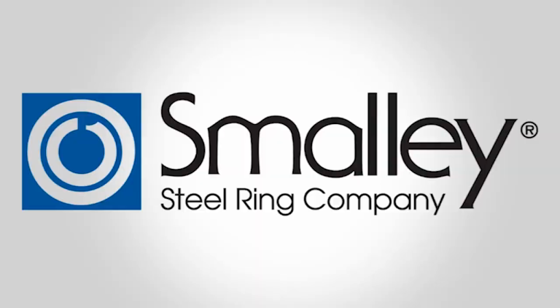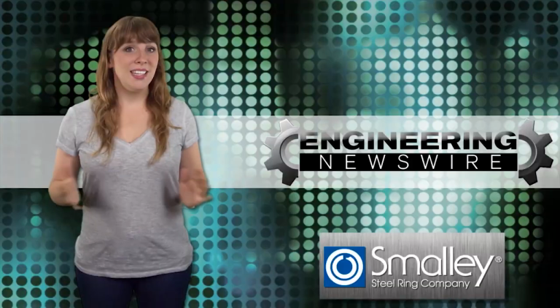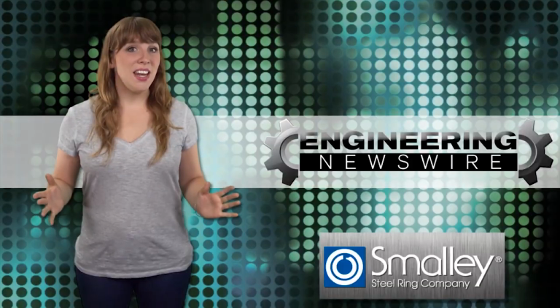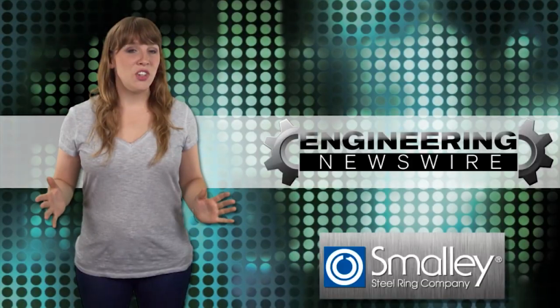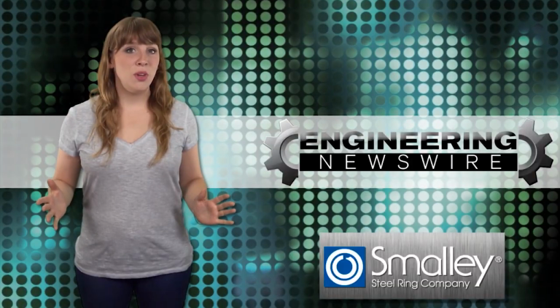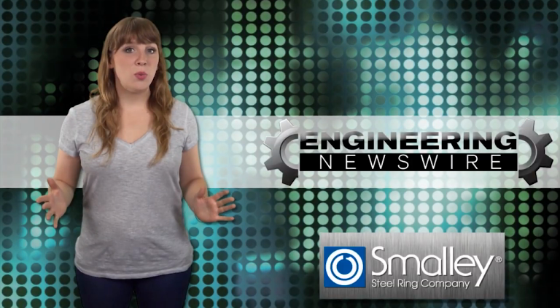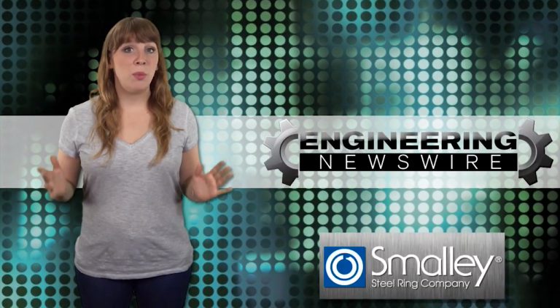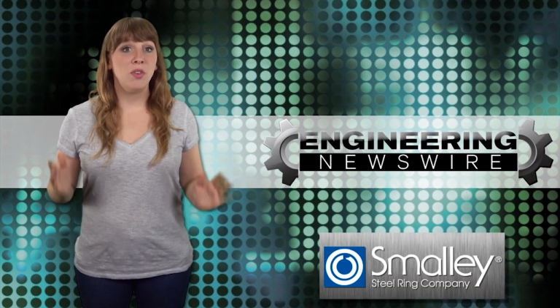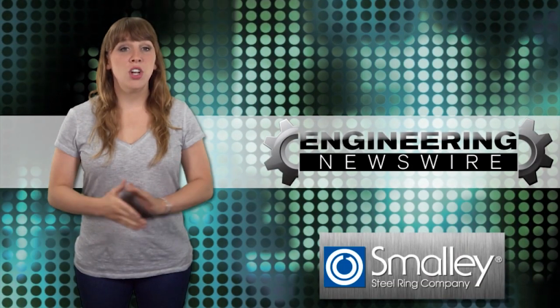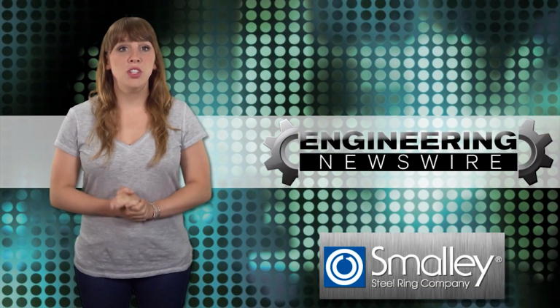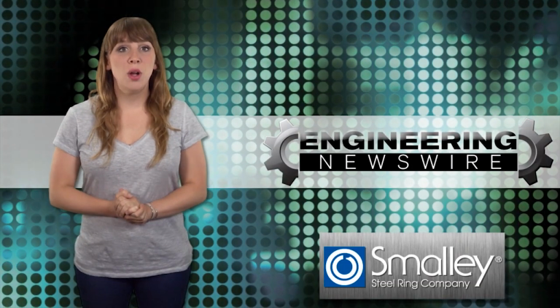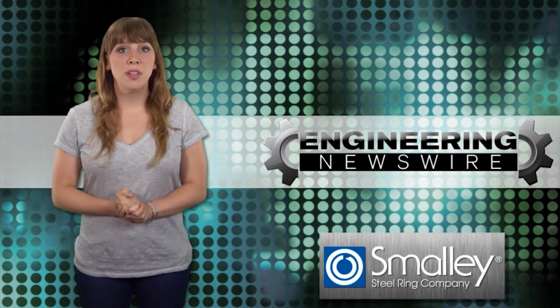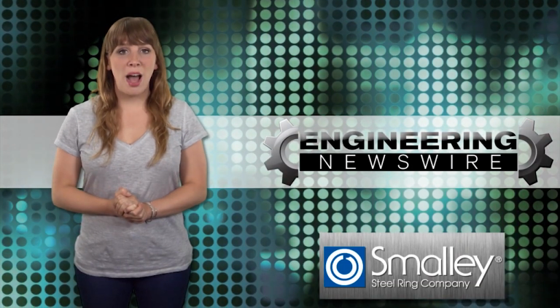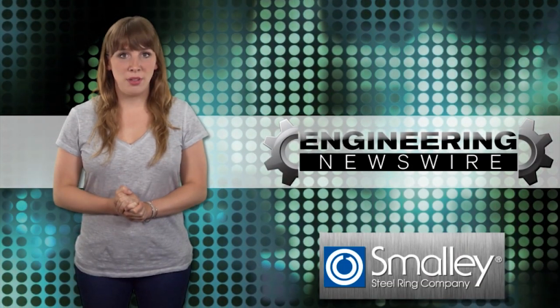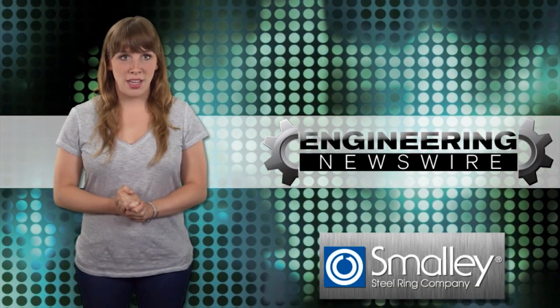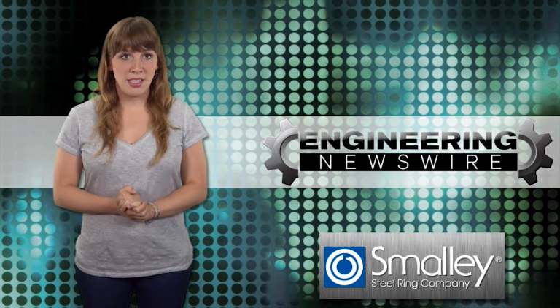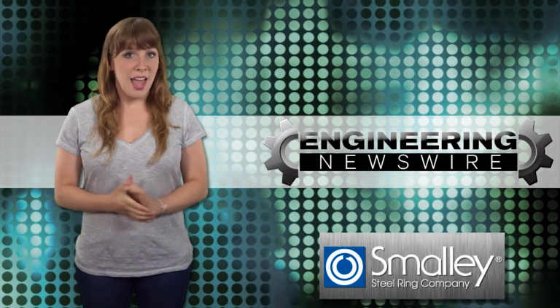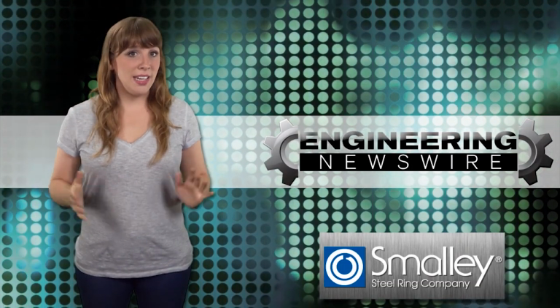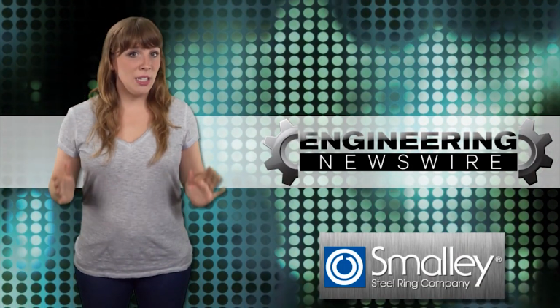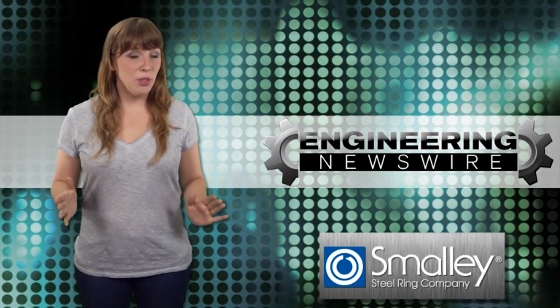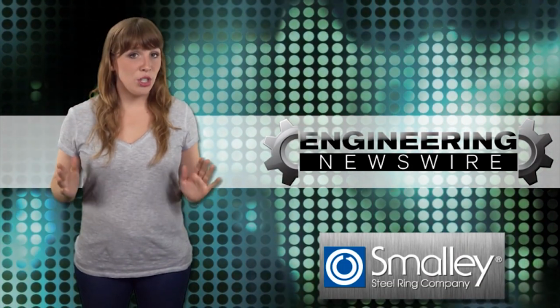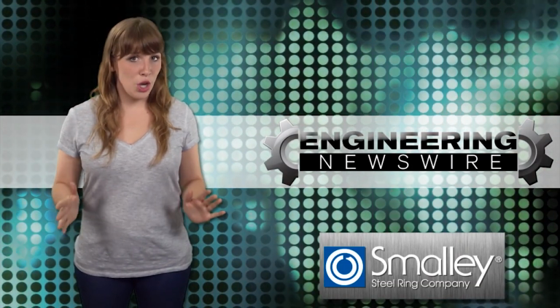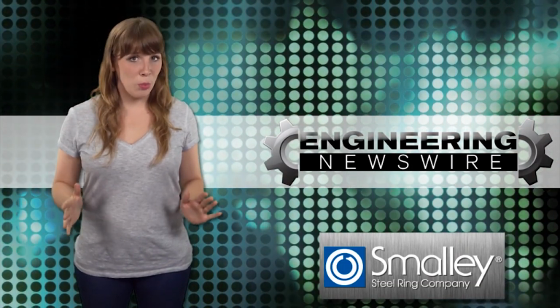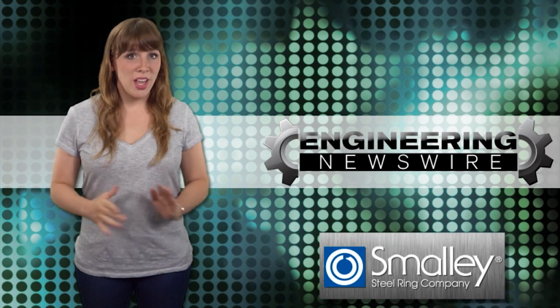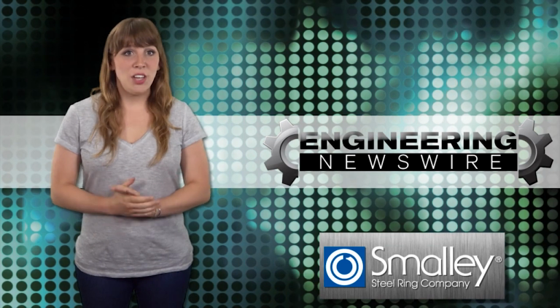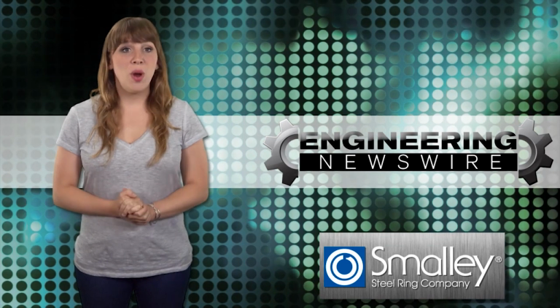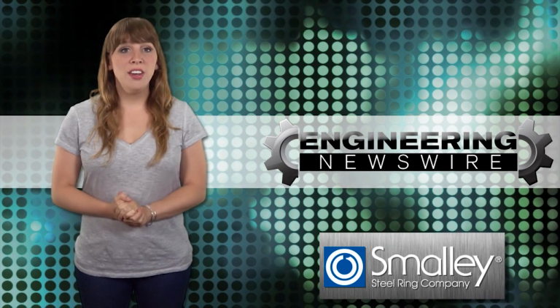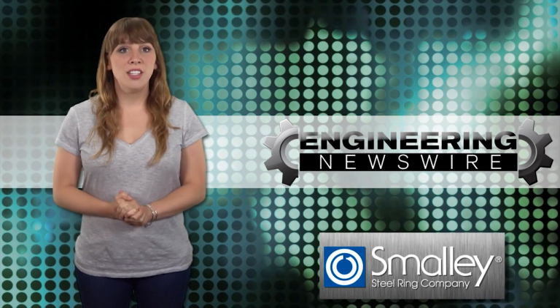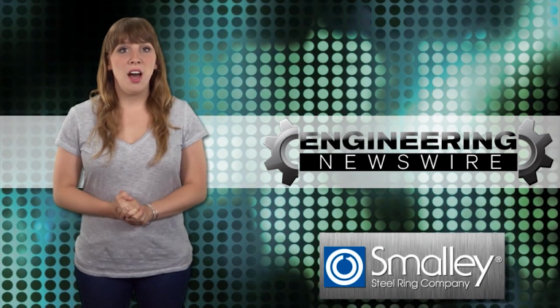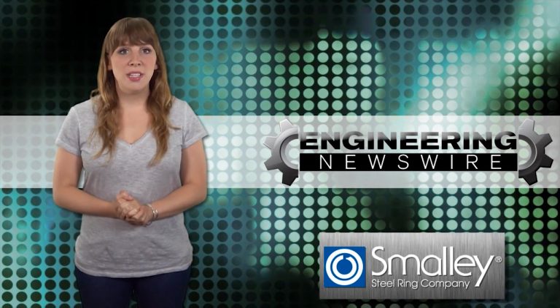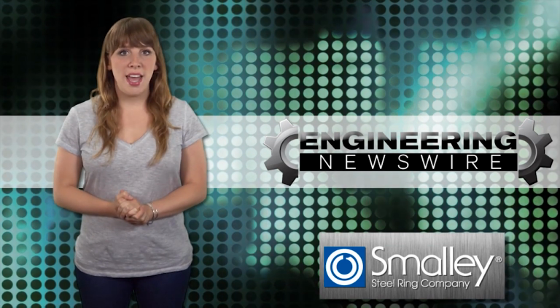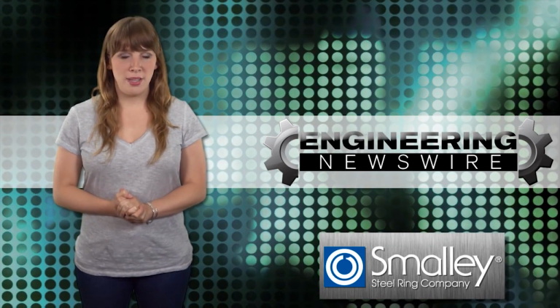Today on NJ Newswire, we're recharging drones on power lines, adding dimples to domes, and driving an autonomous caddy.